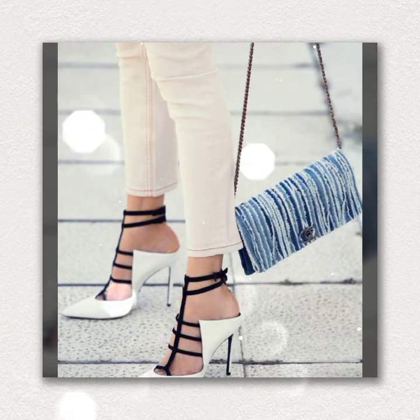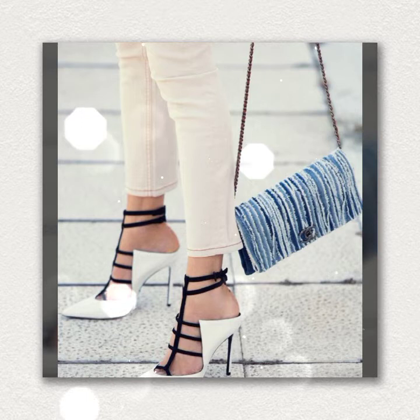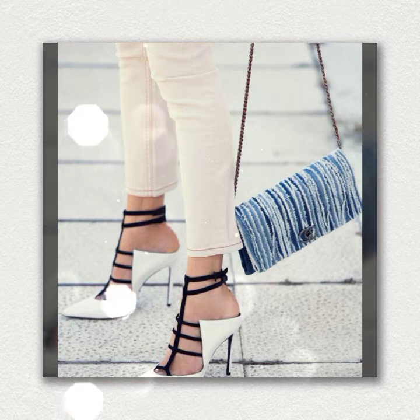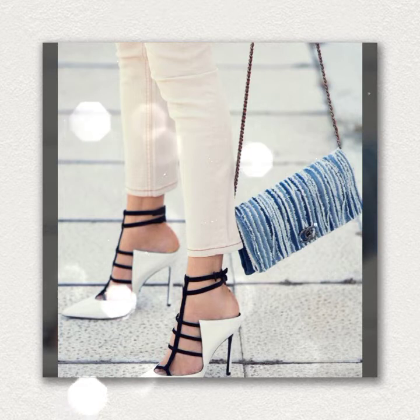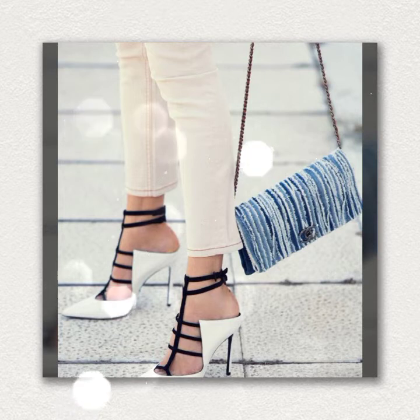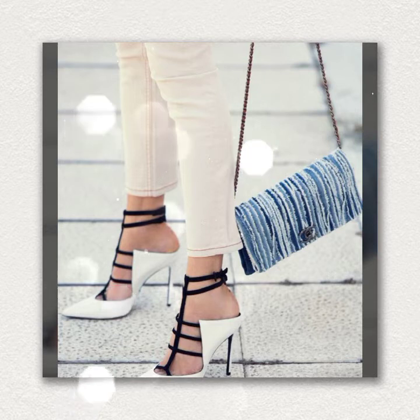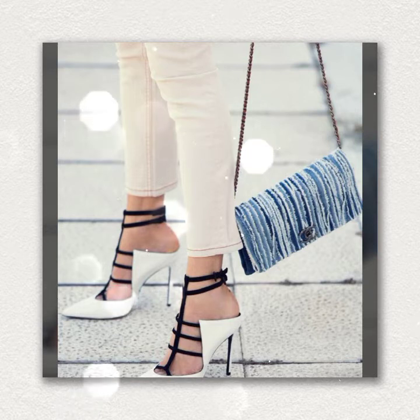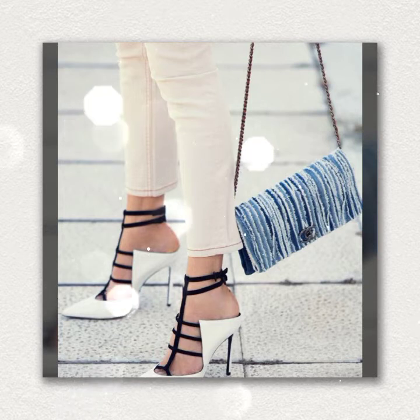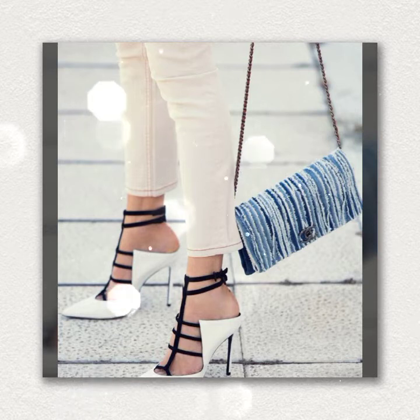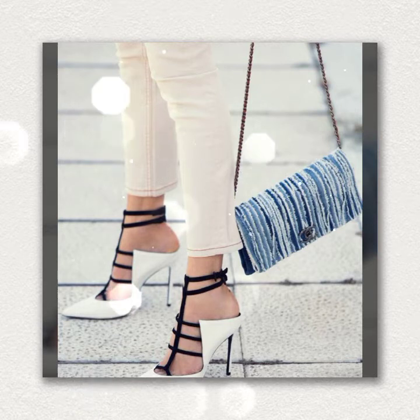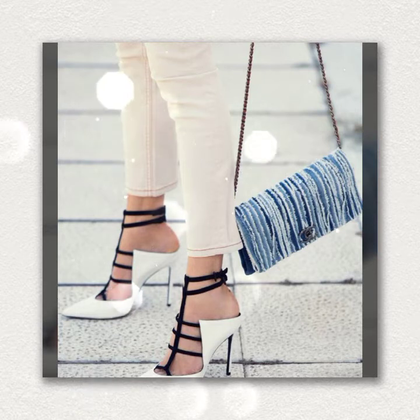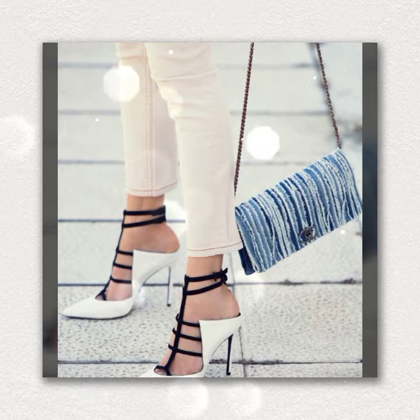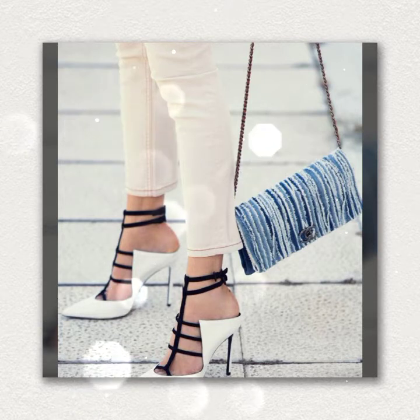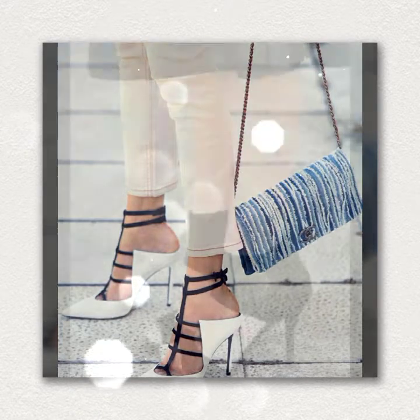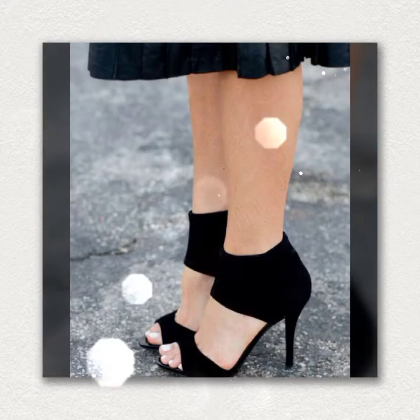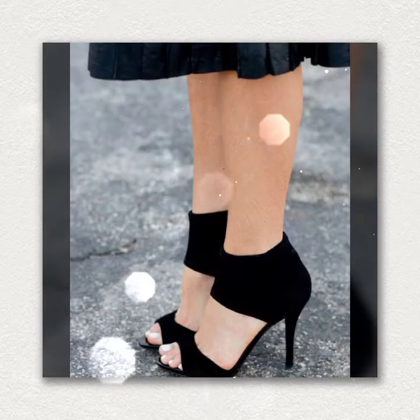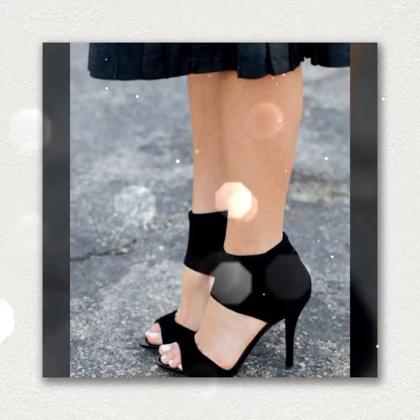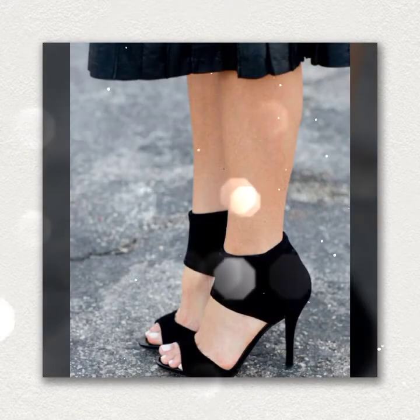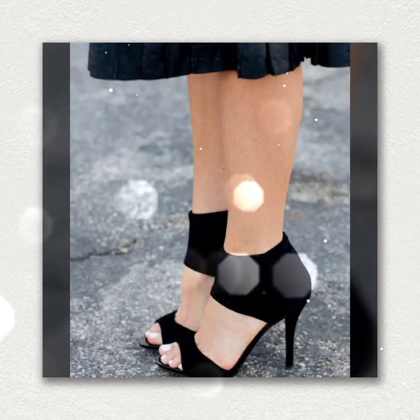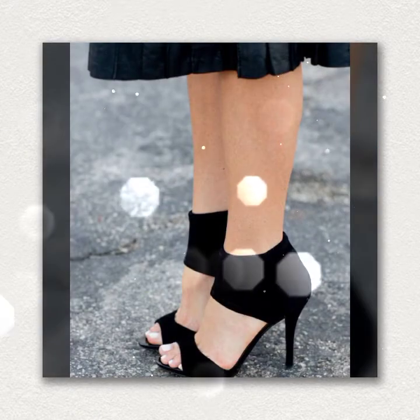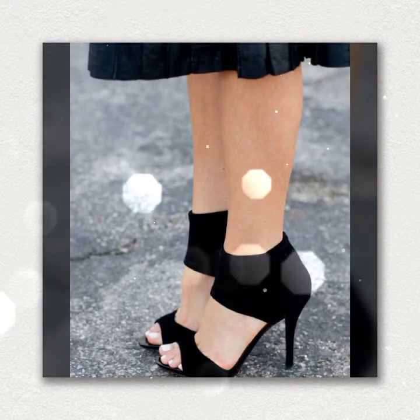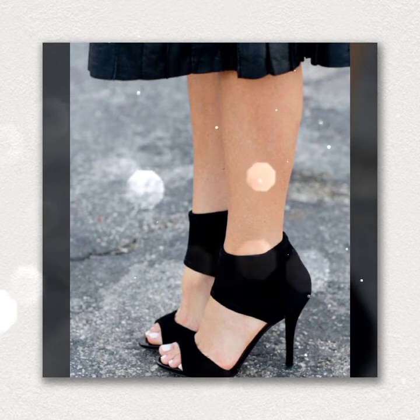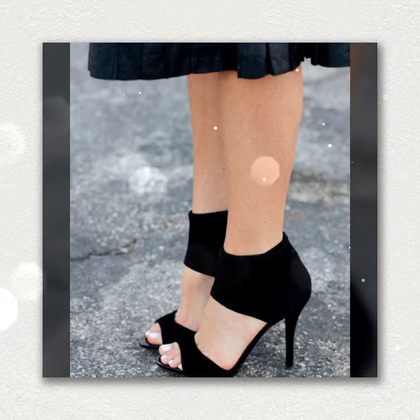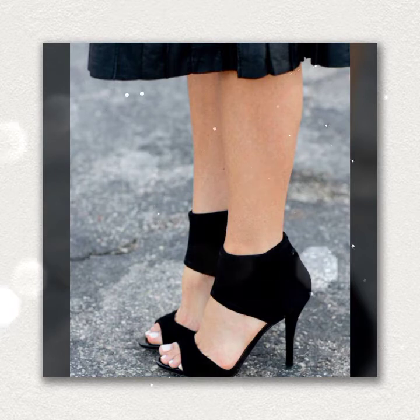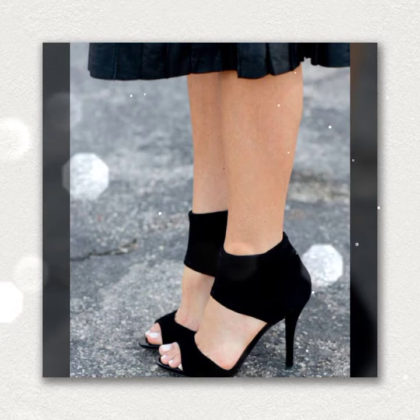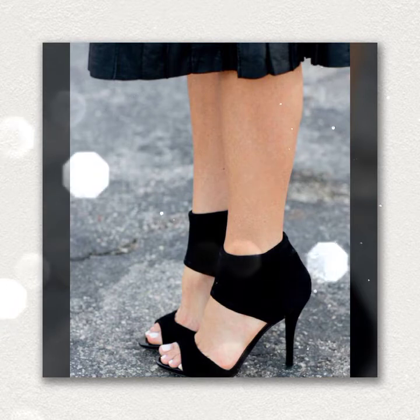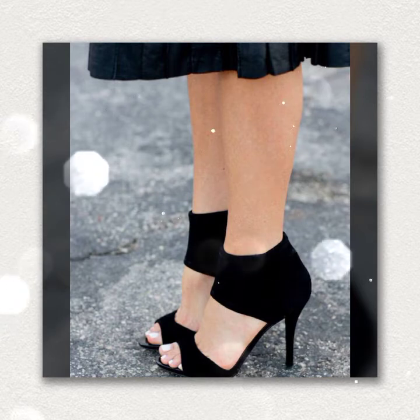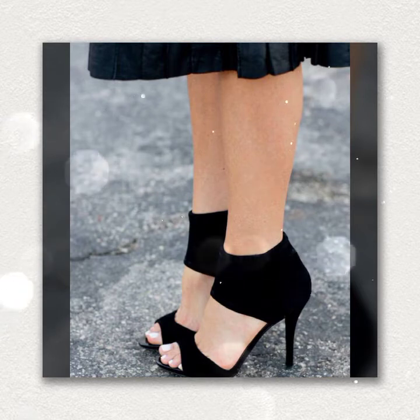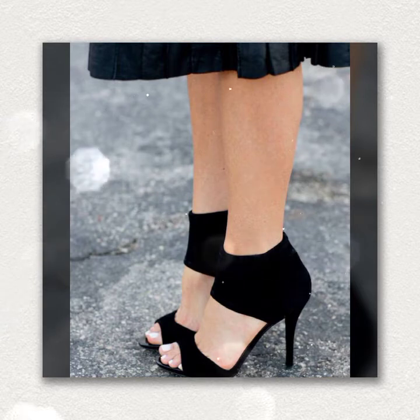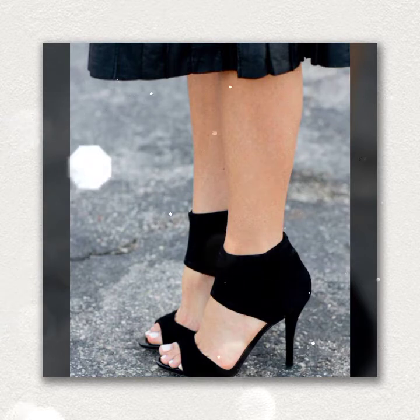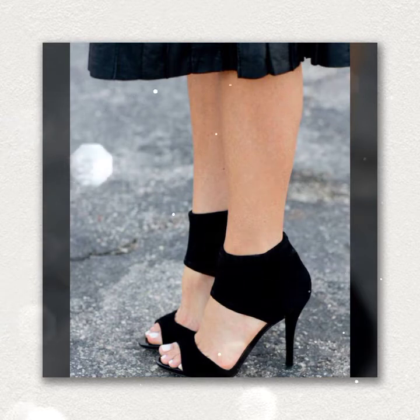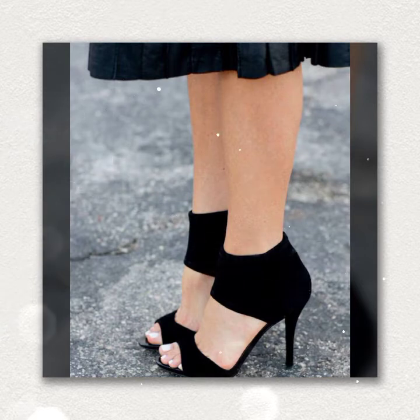Very beautiful pointy toe high heels and kitten heels are available in this video.